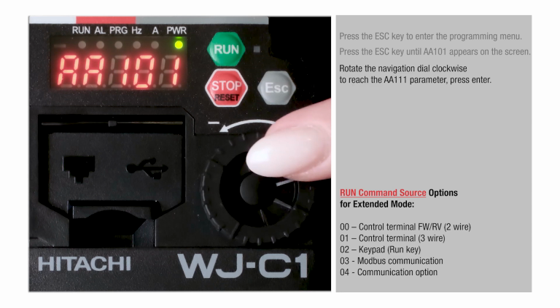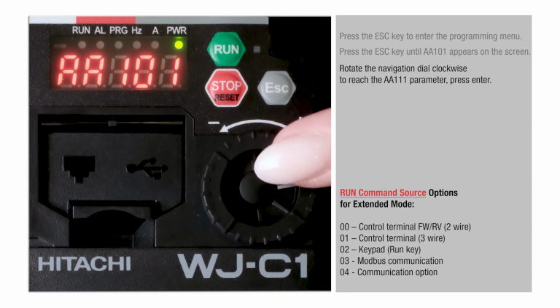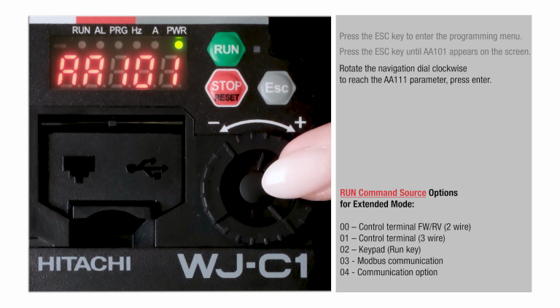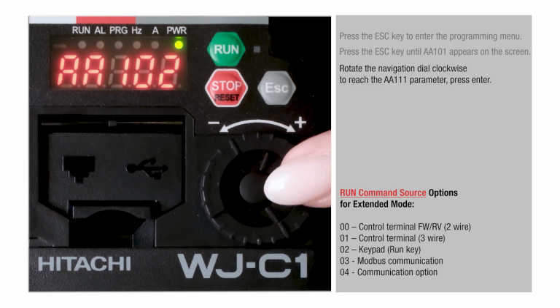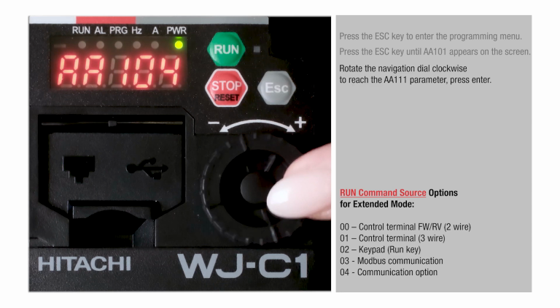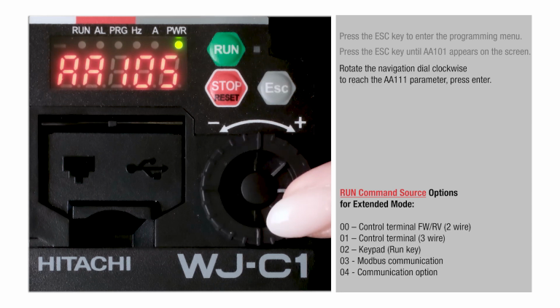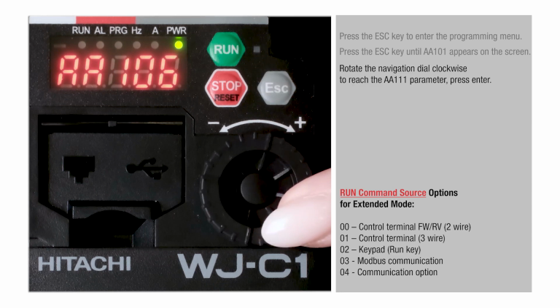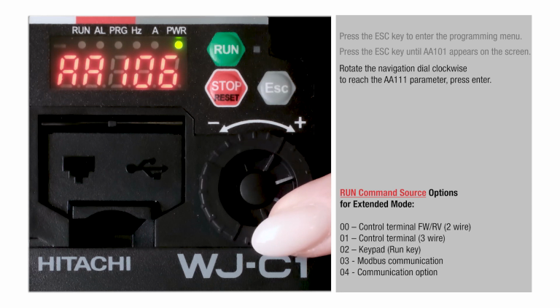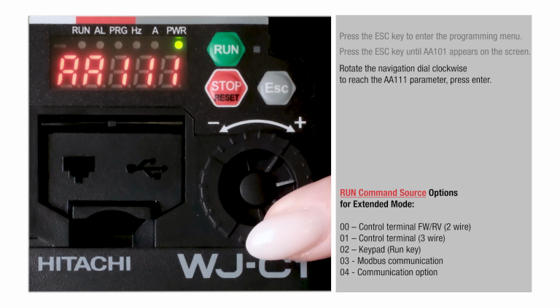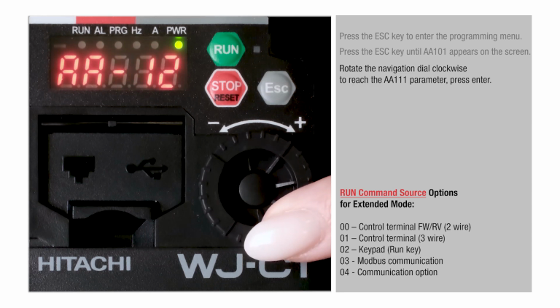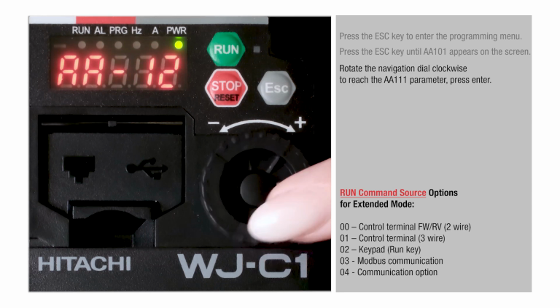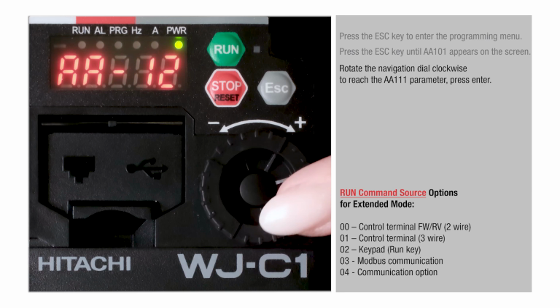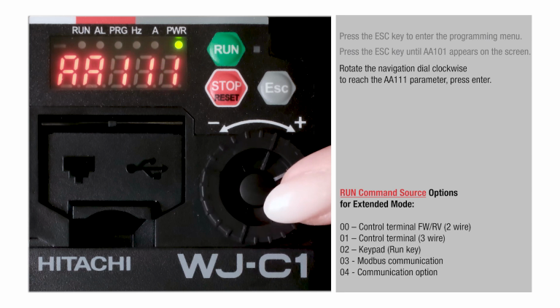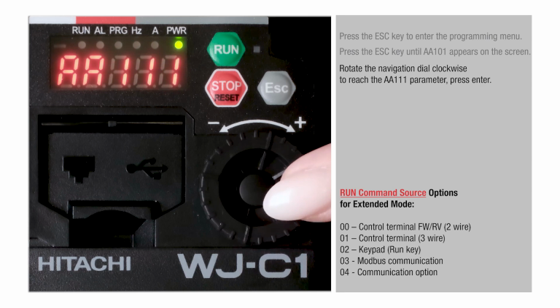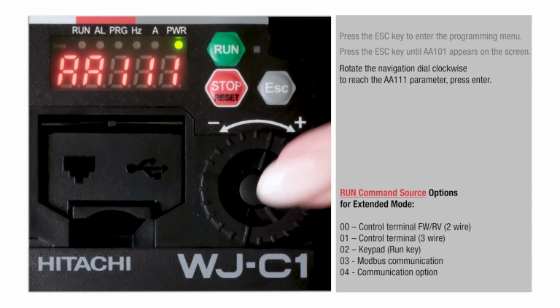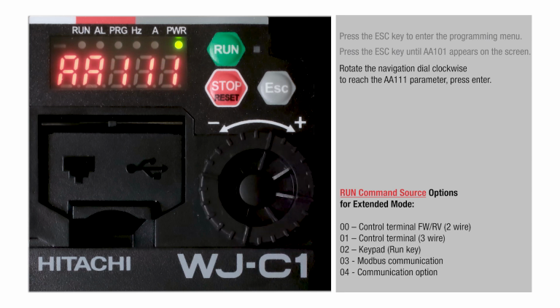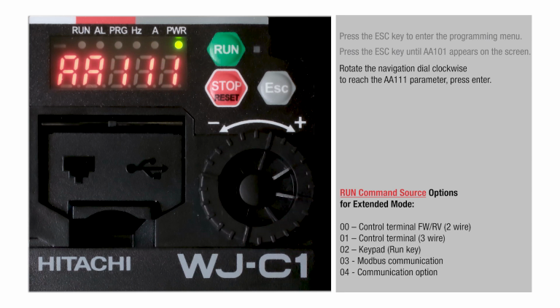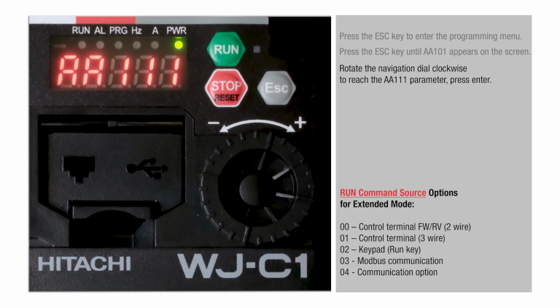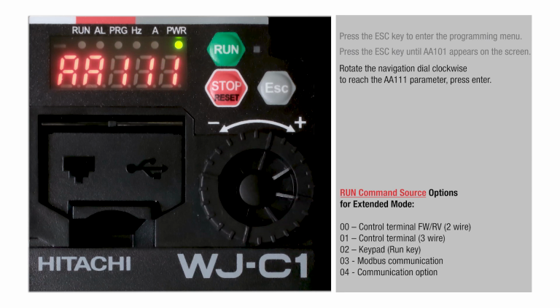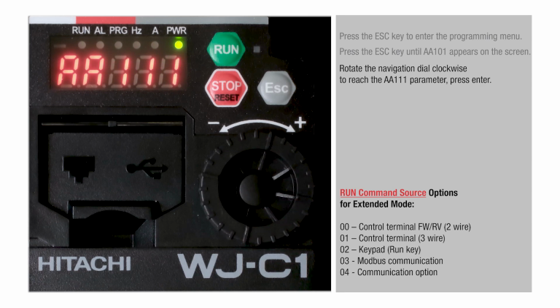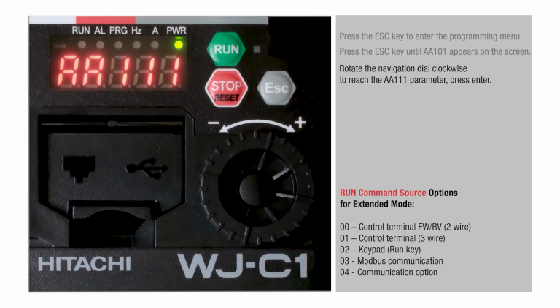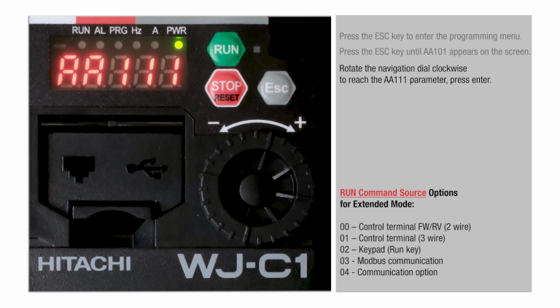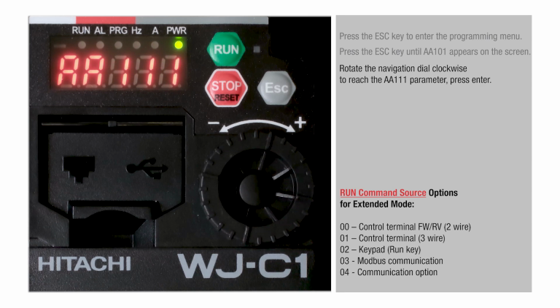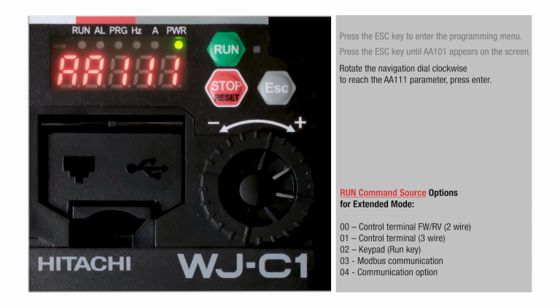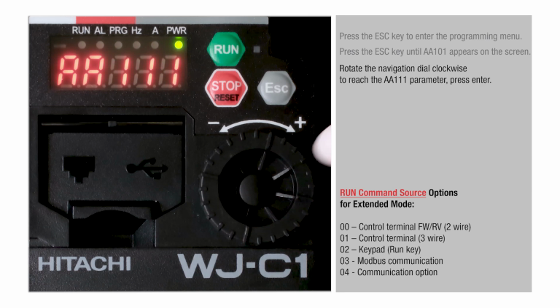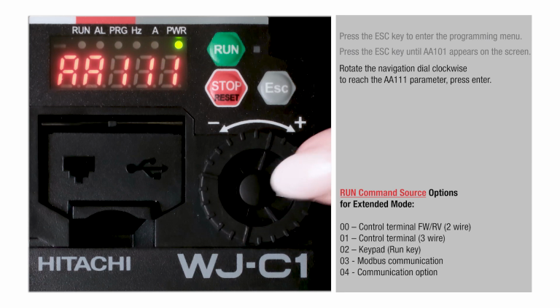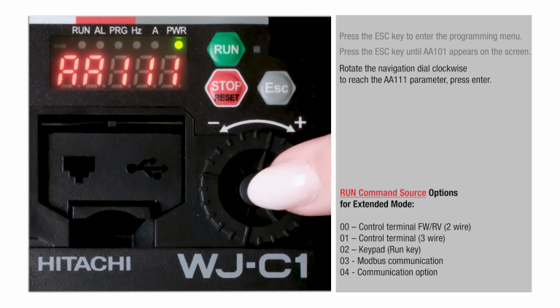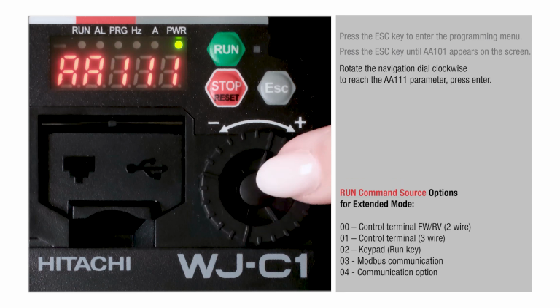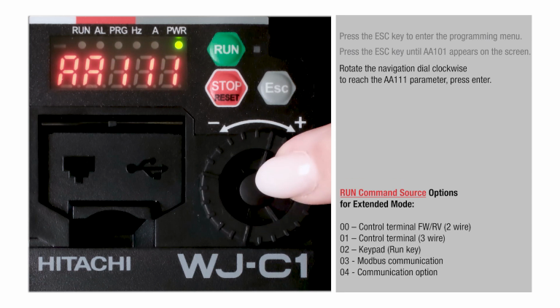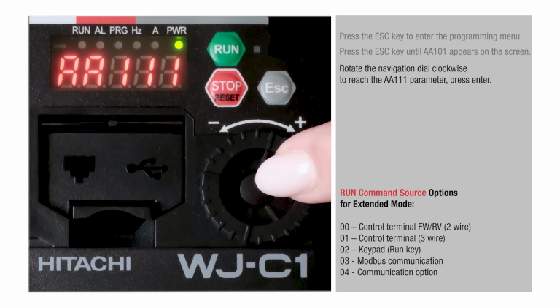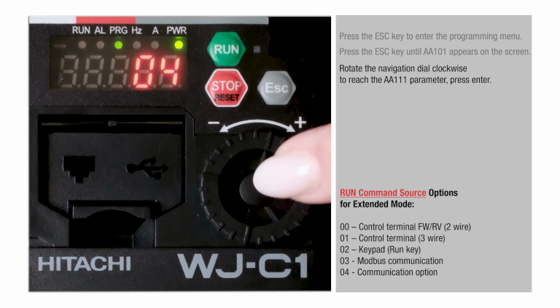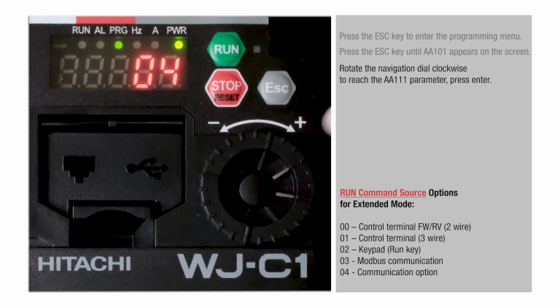Rotate the navigation dial clockwise to reach the AA111 parameter, then press Enter.